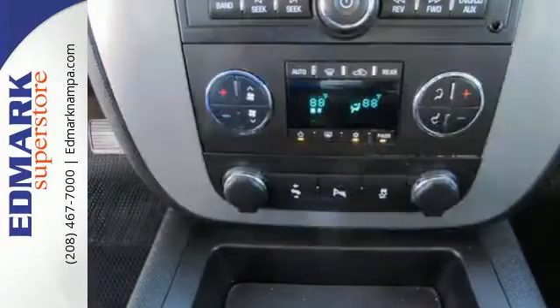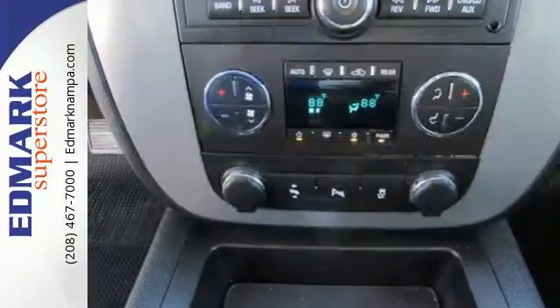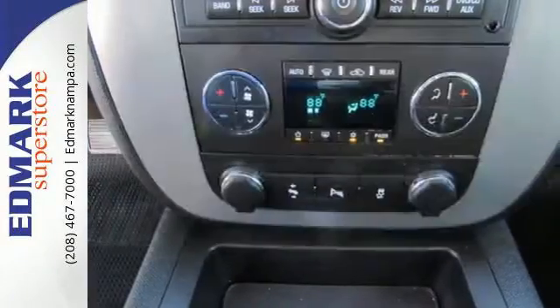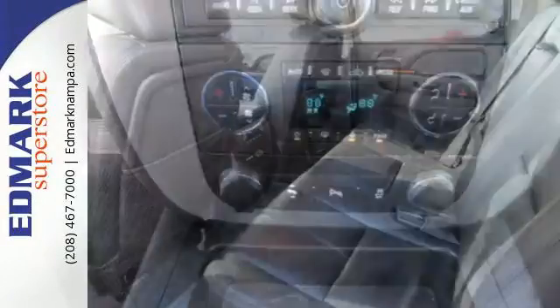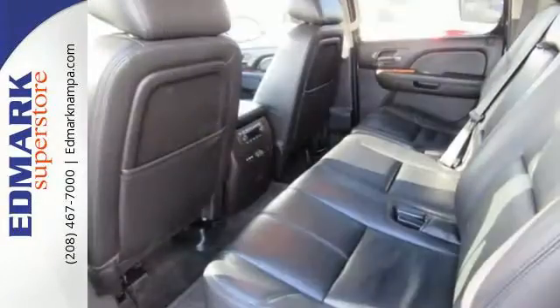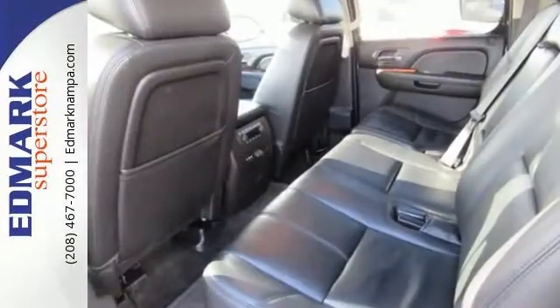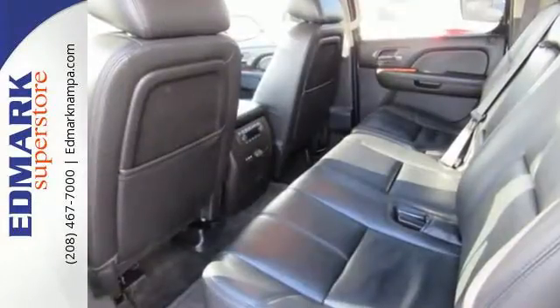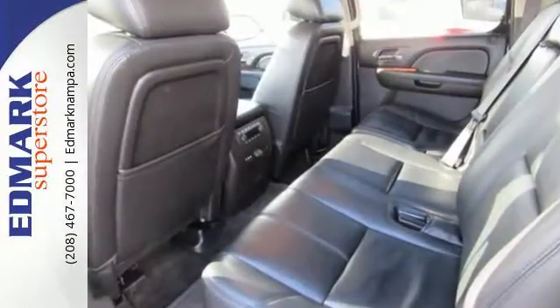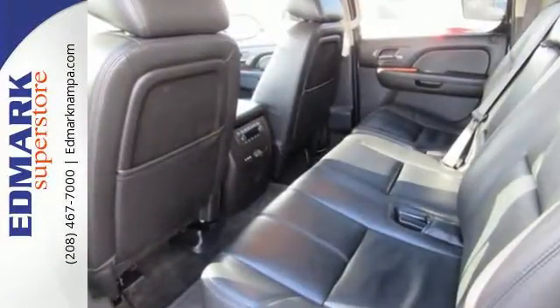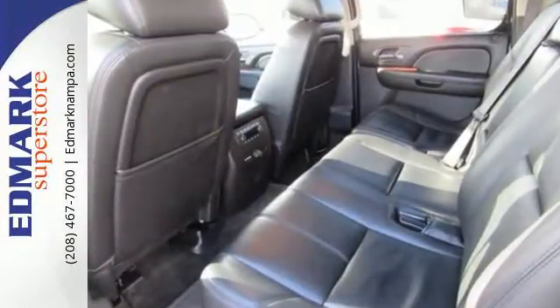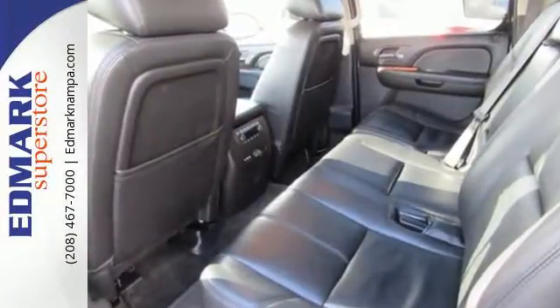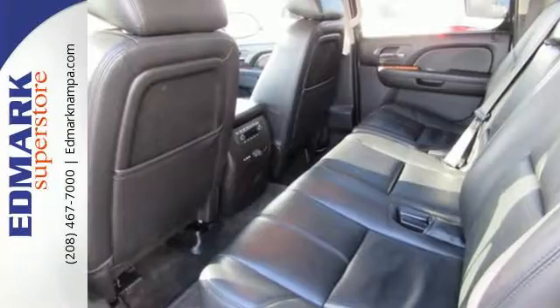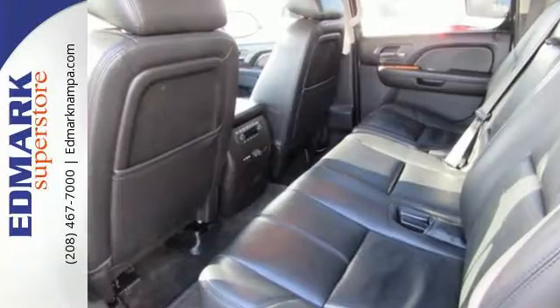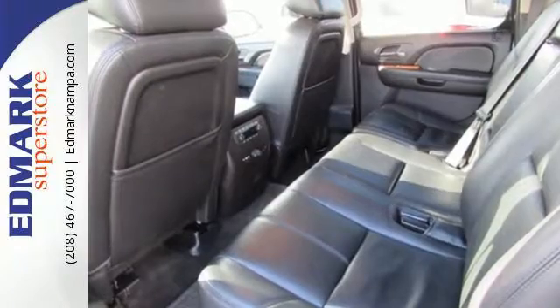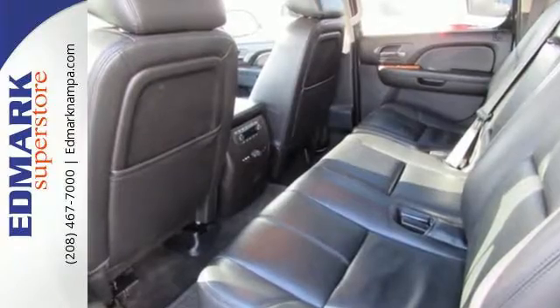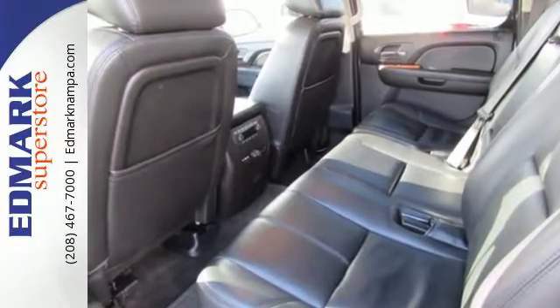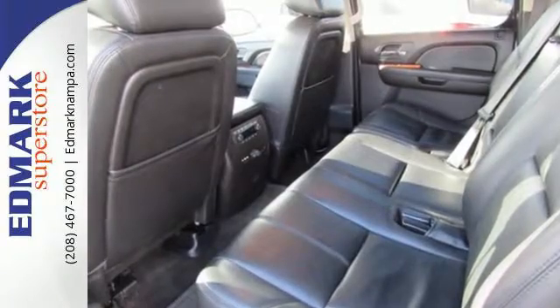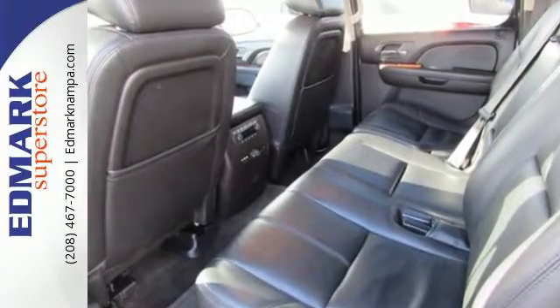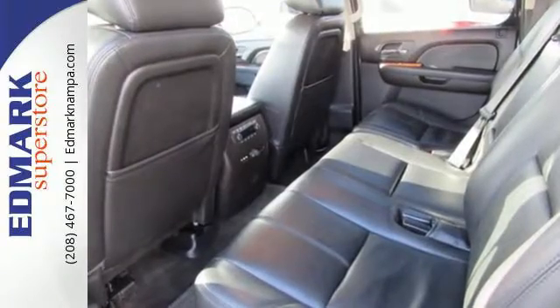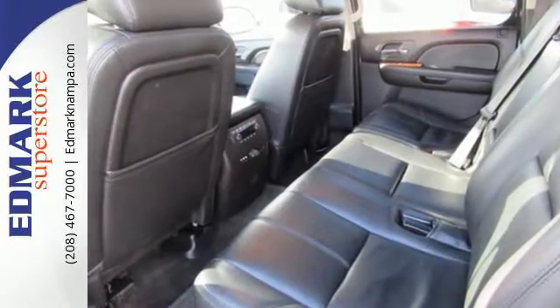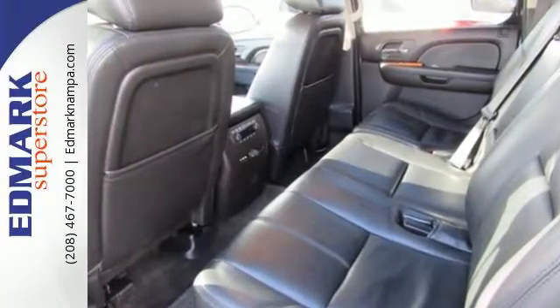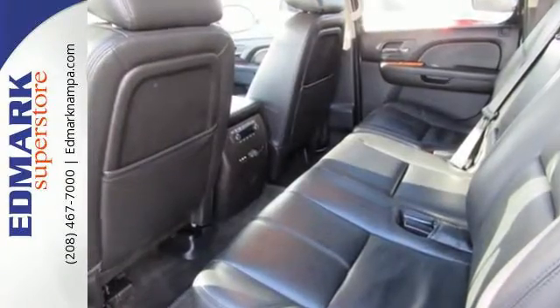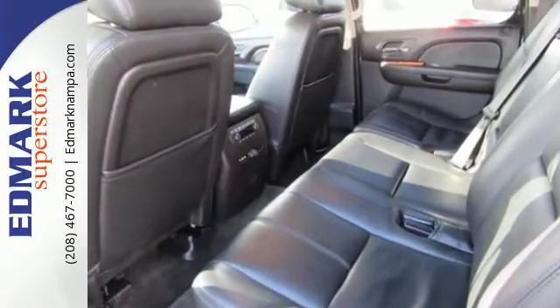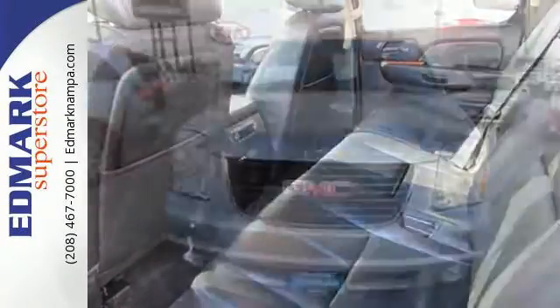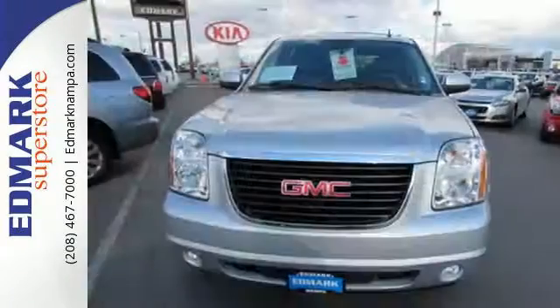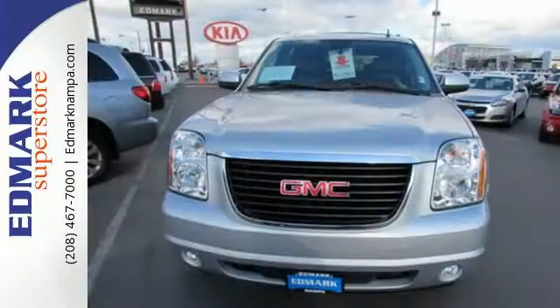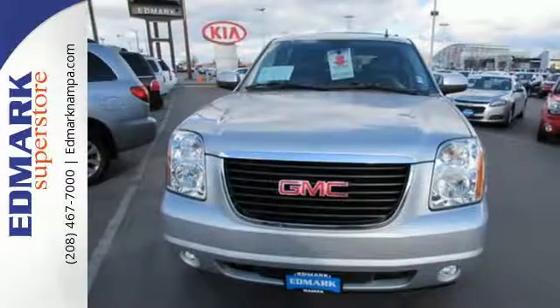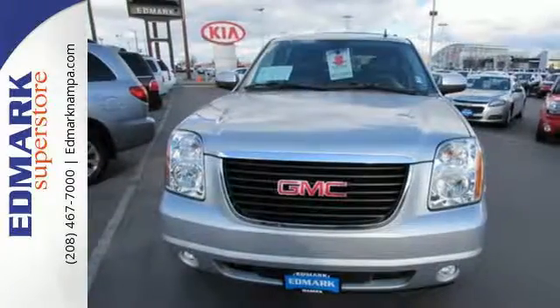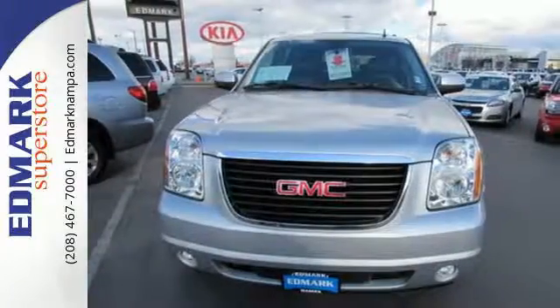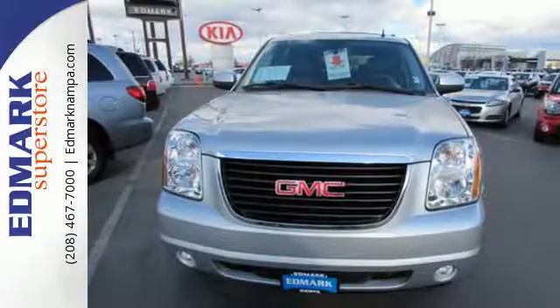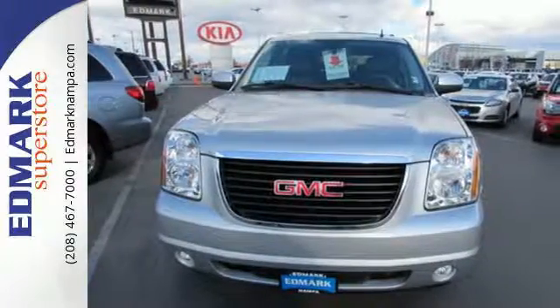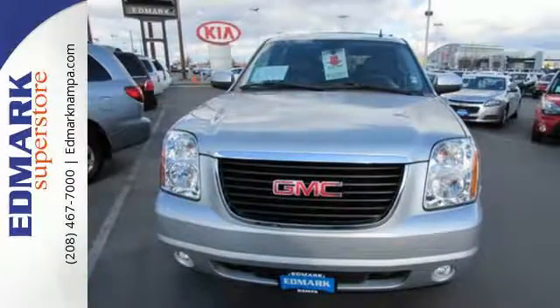Uniquely styled and professional, GMC's Yukon stands out from the crowd. Take it home with you today.